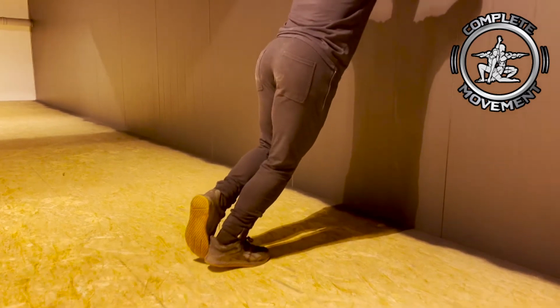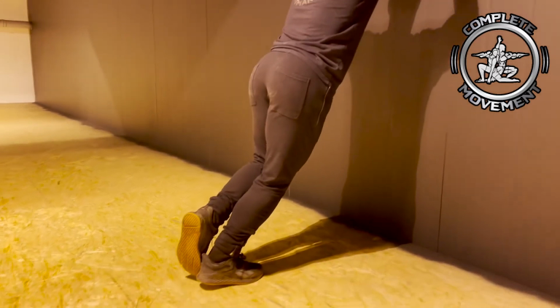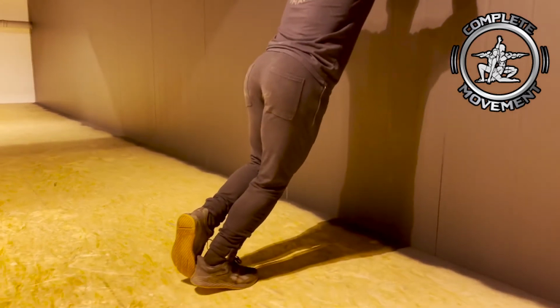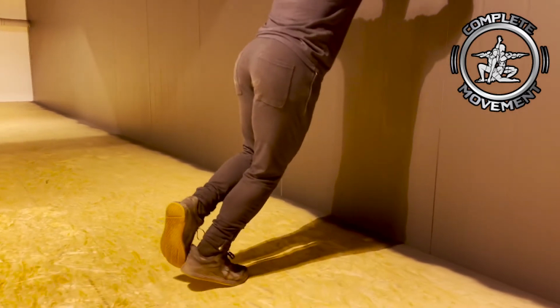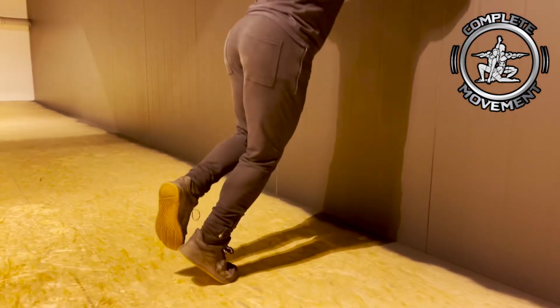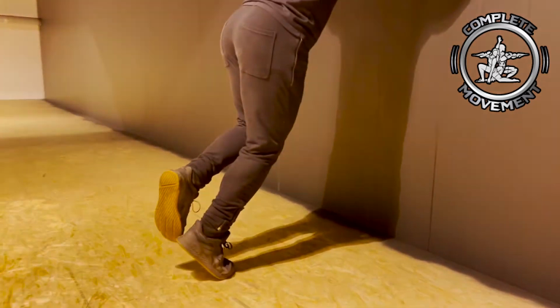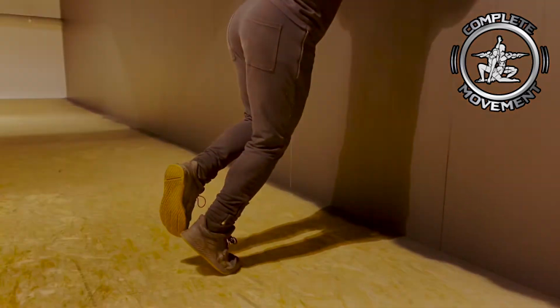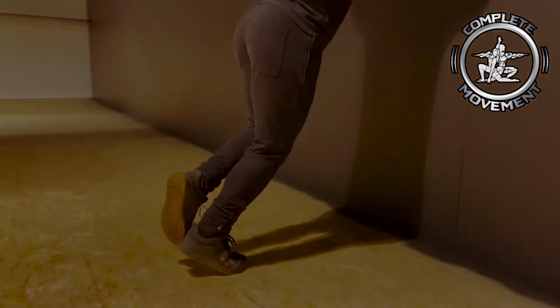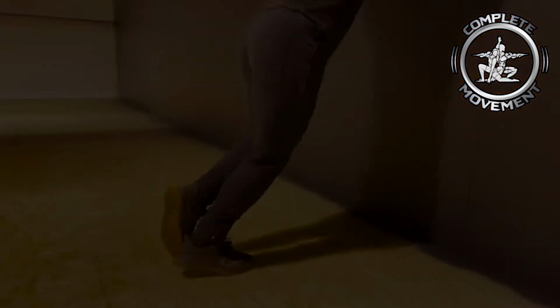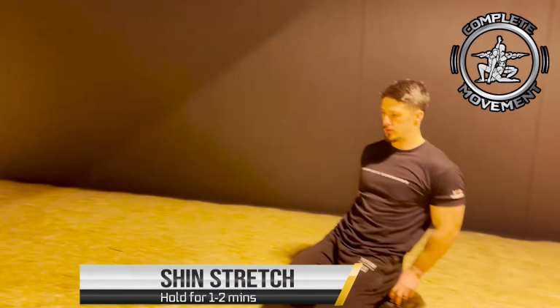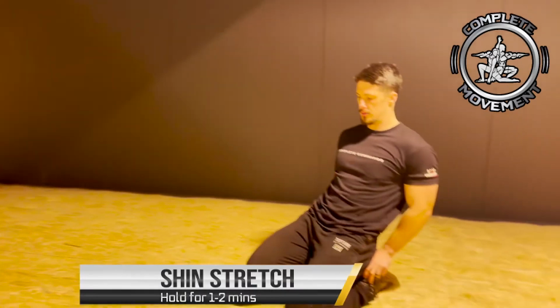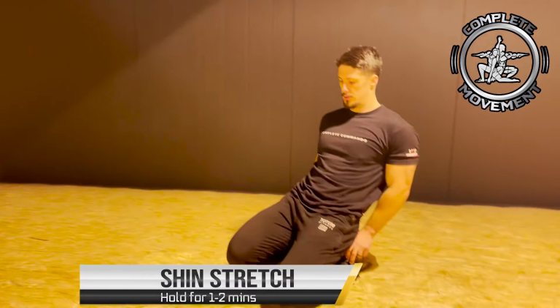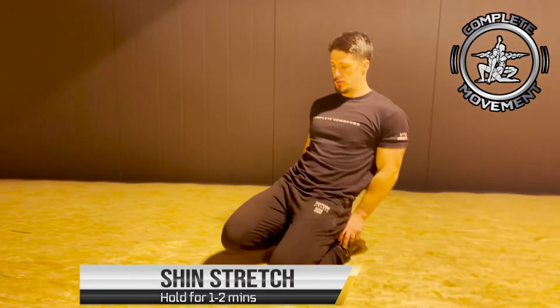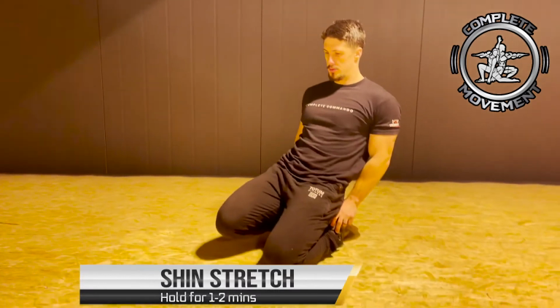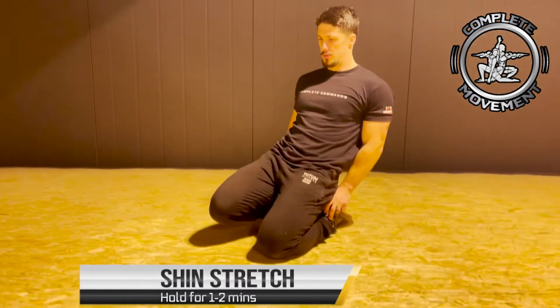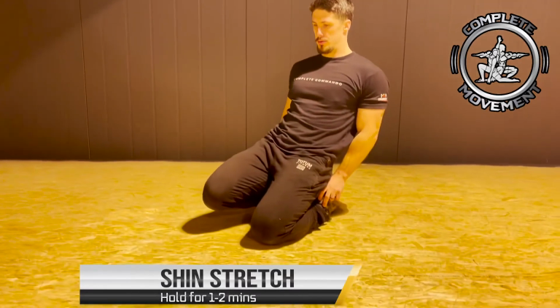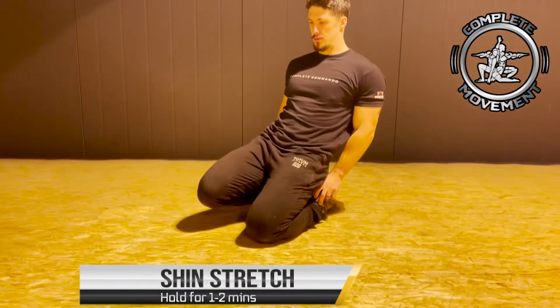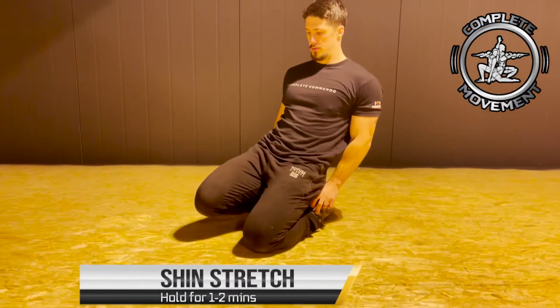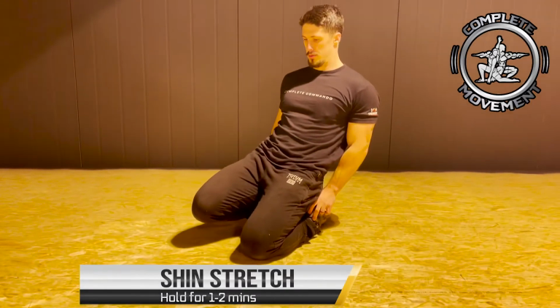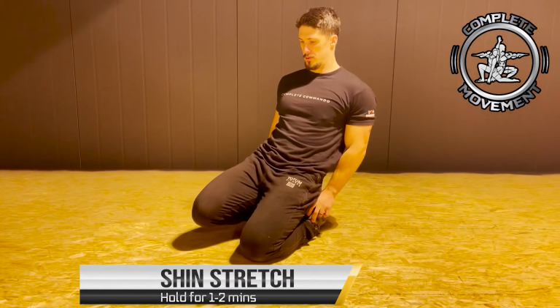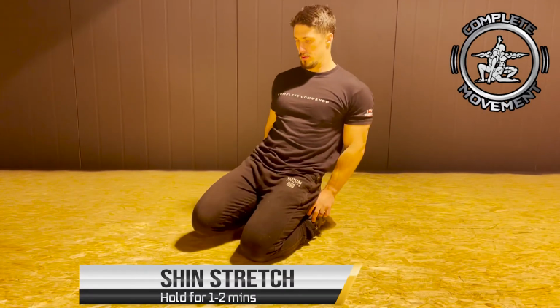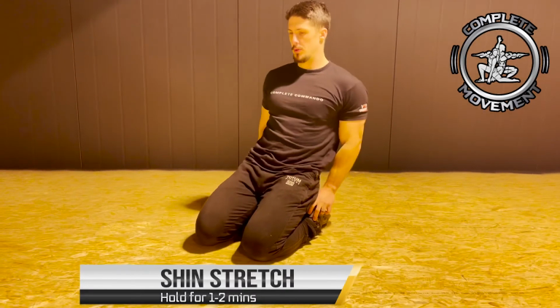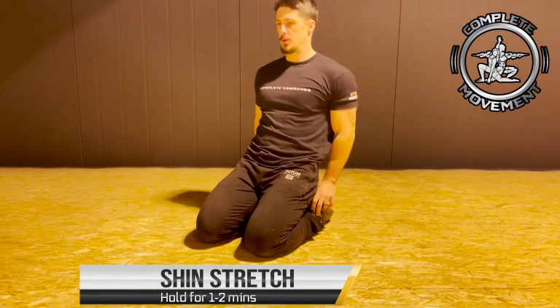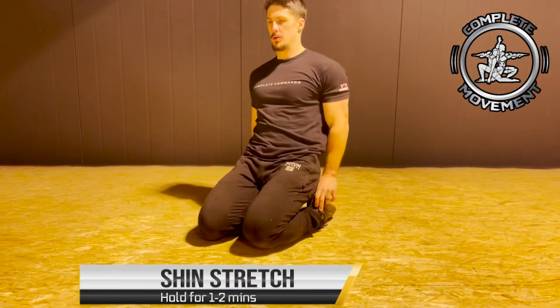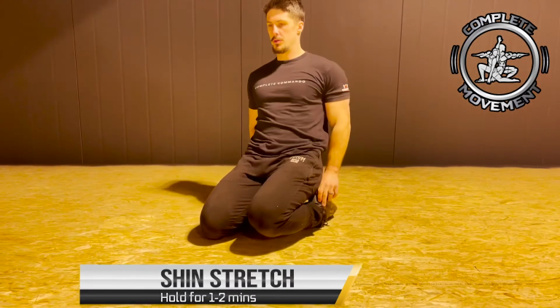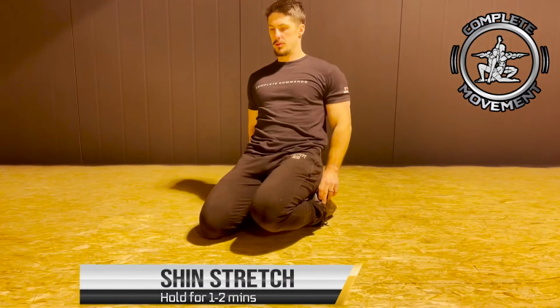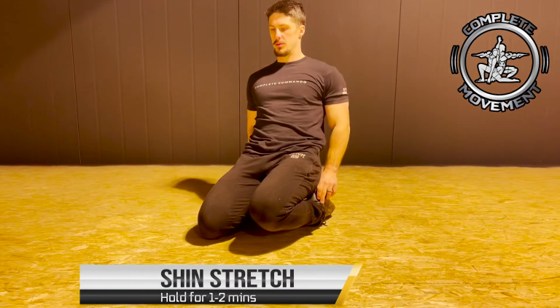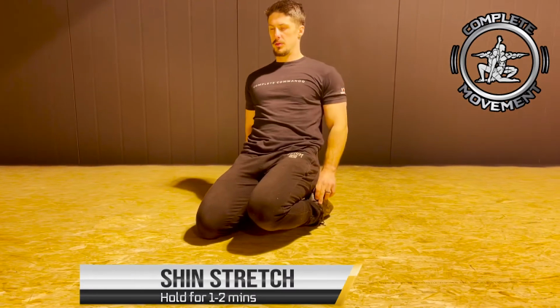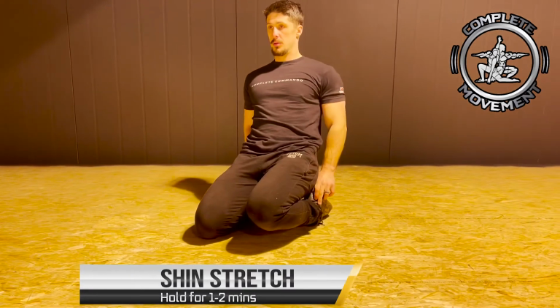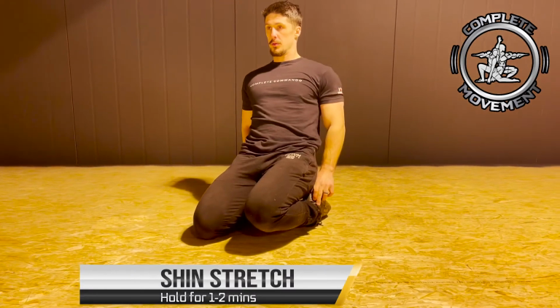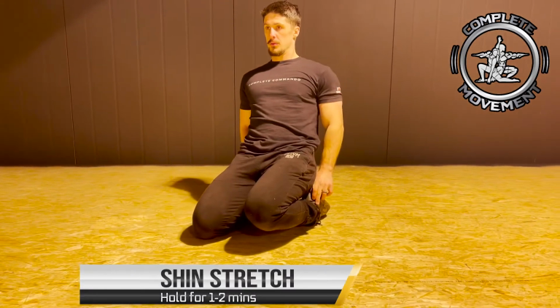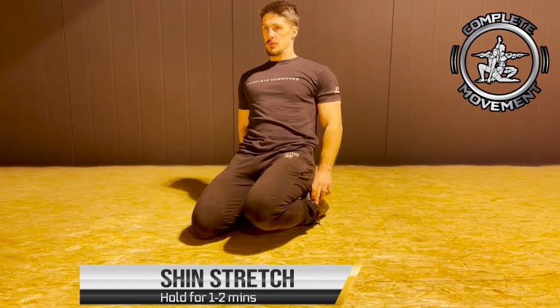The final one today is going to be the shin stretch. You can either do both knees up off the floor or just one, as Sam is showing, but try and hold for one to two minutes.